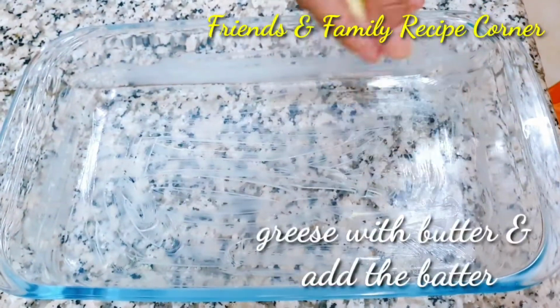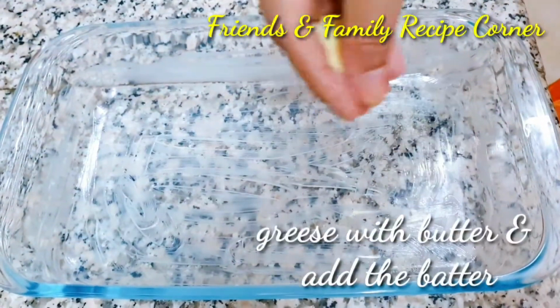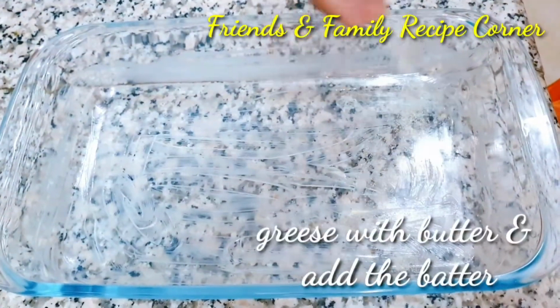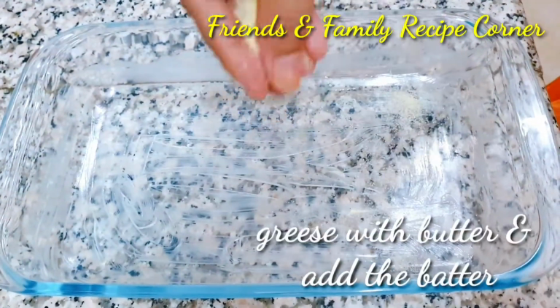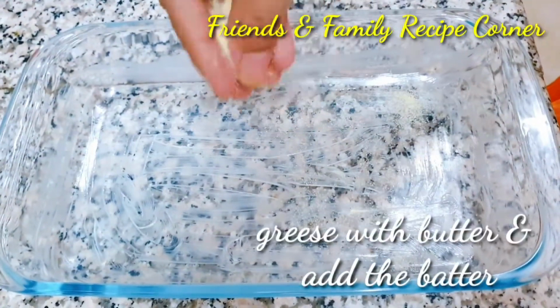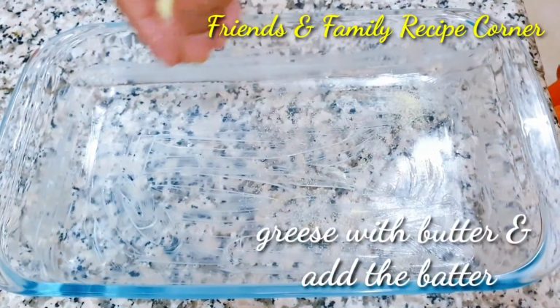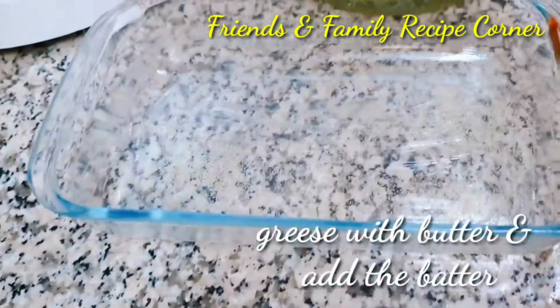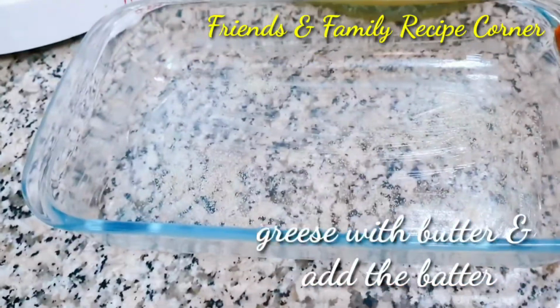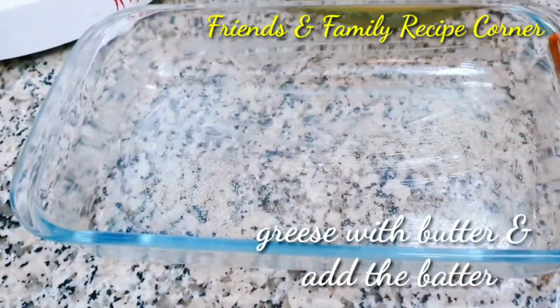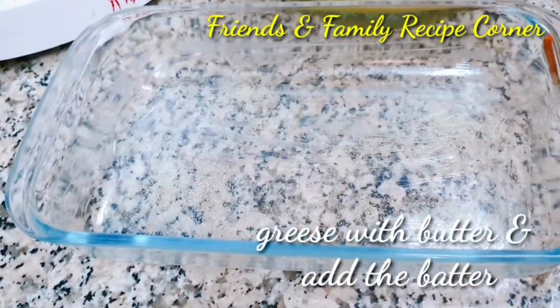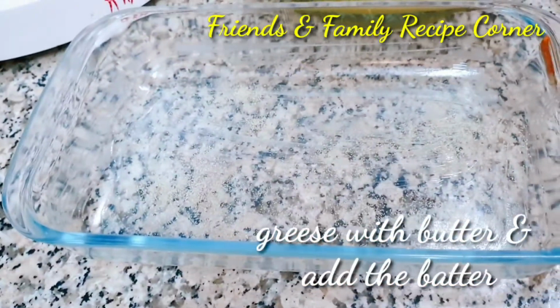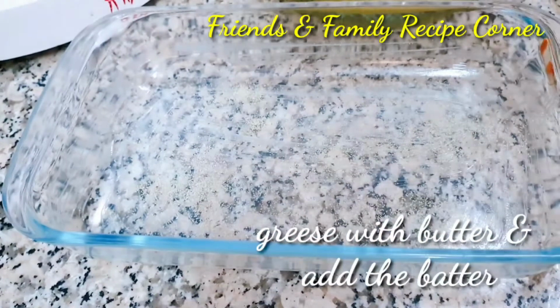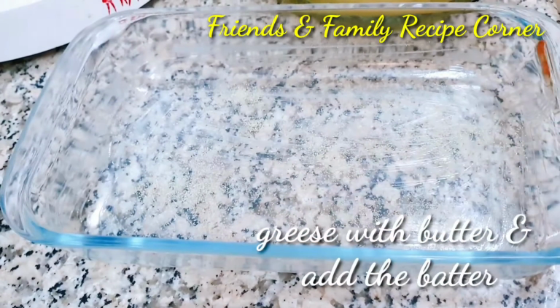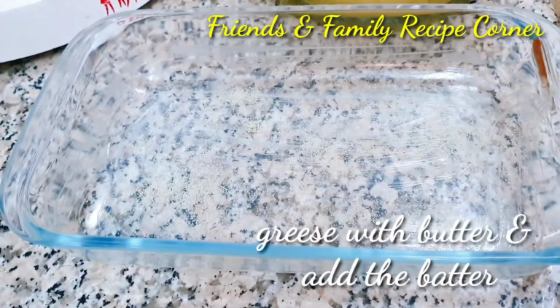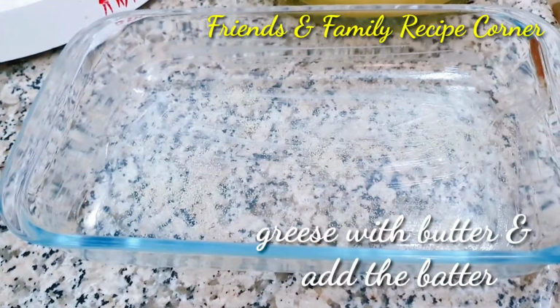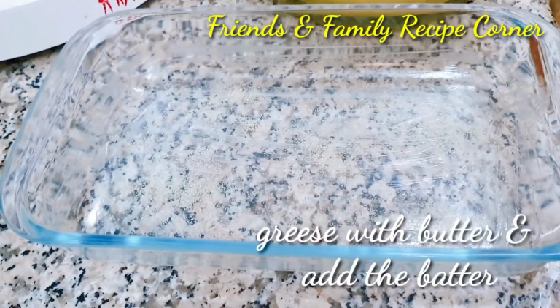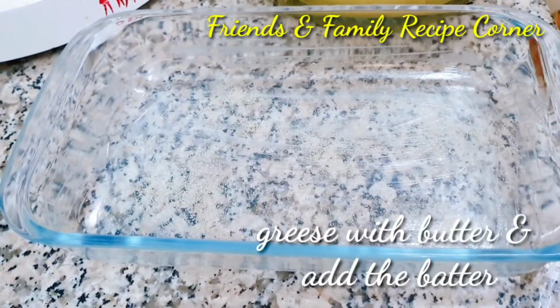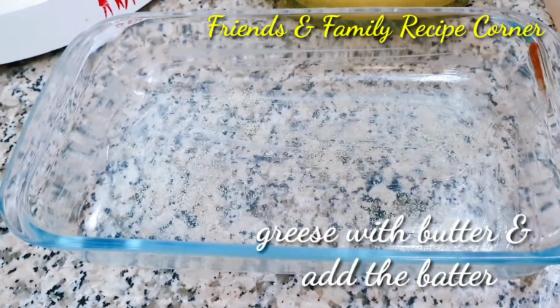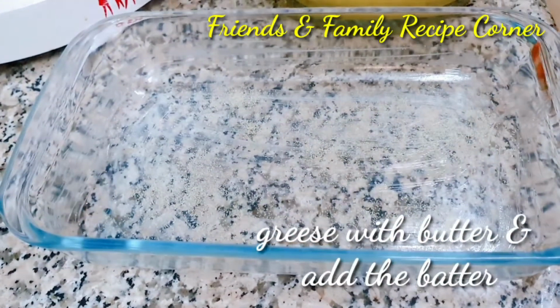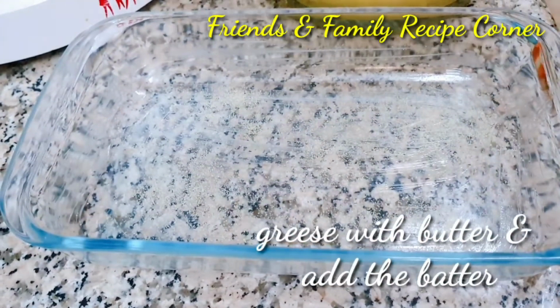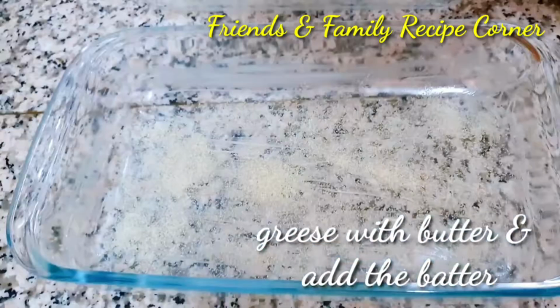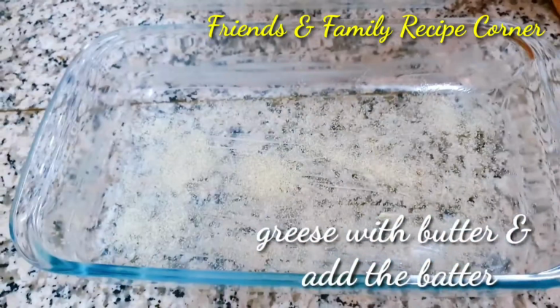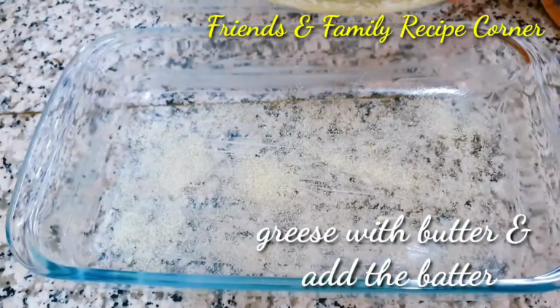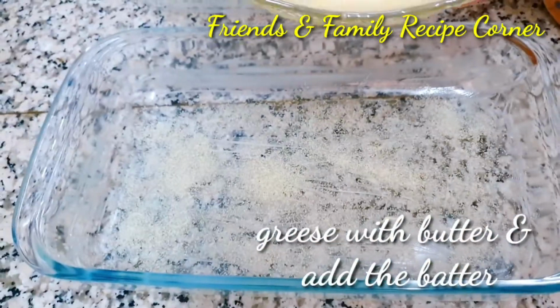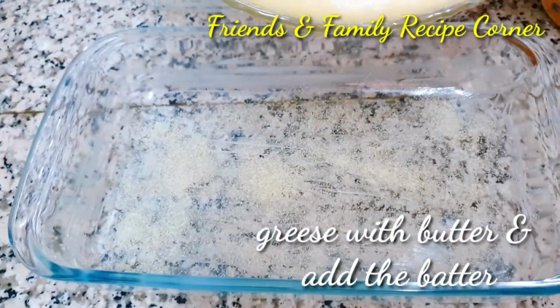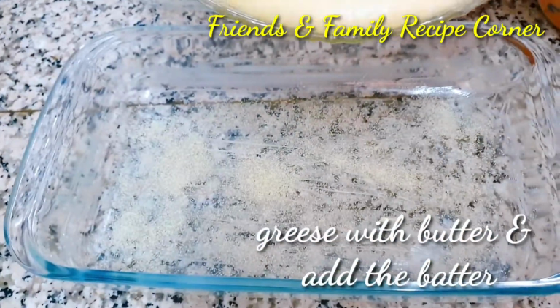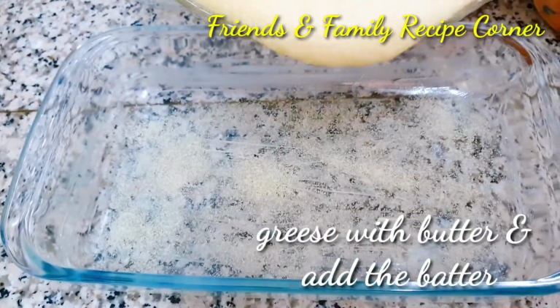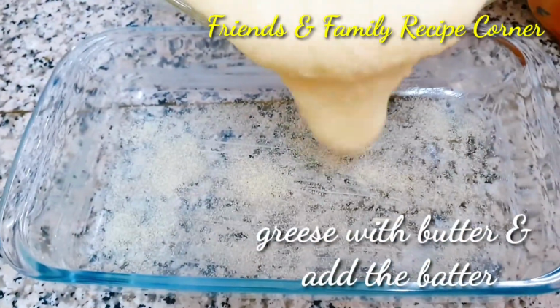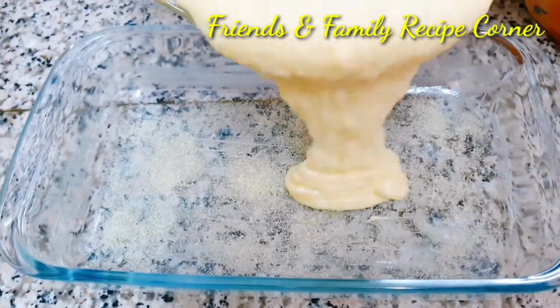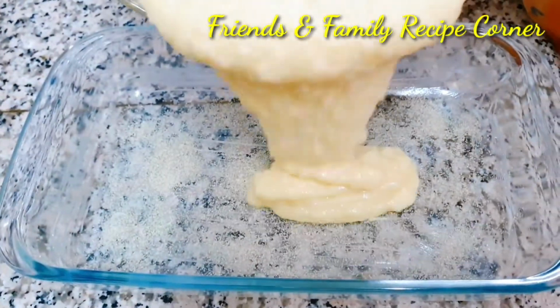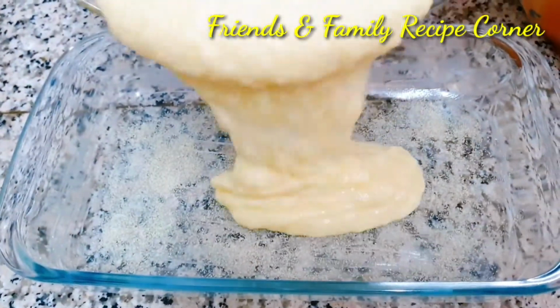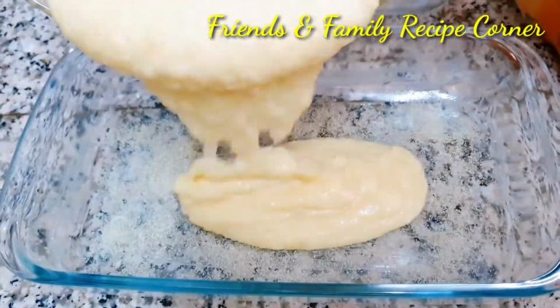Prepare the baking pan by greasing it and sprinkling some rava on it, then pour the batter.